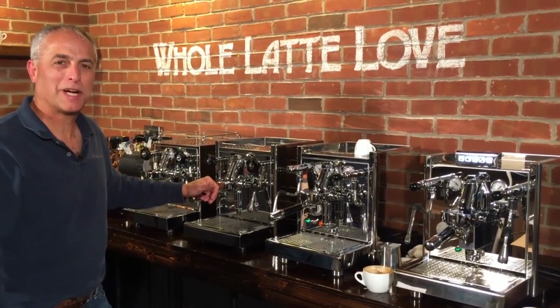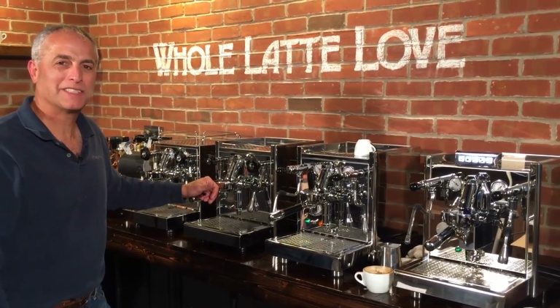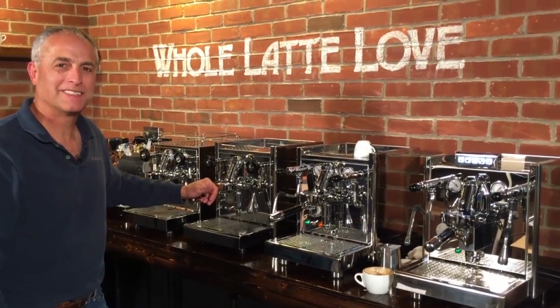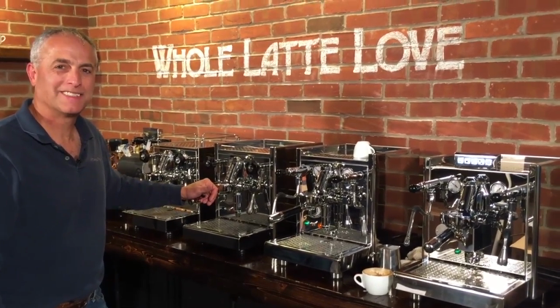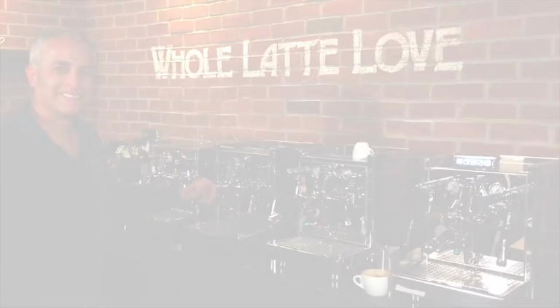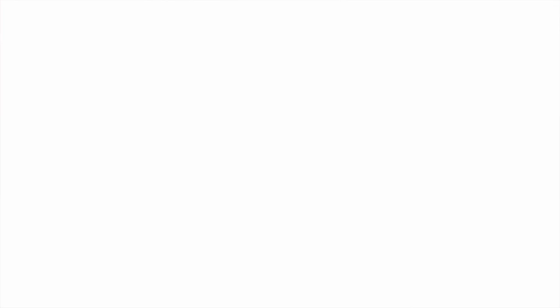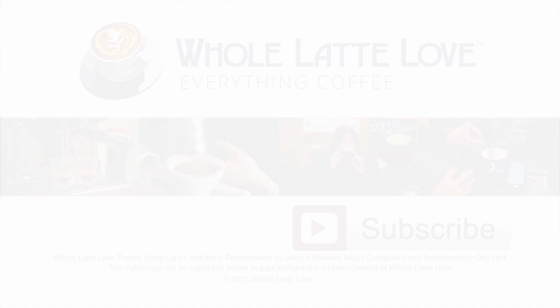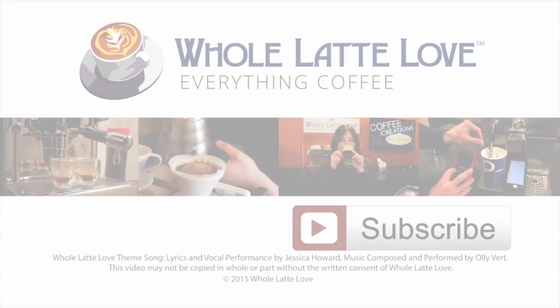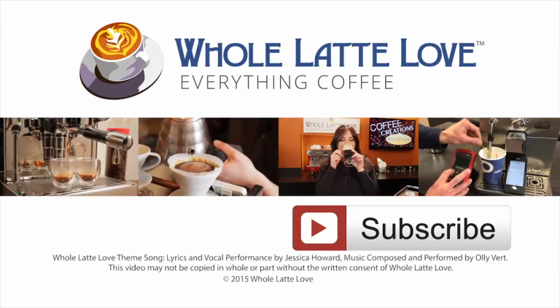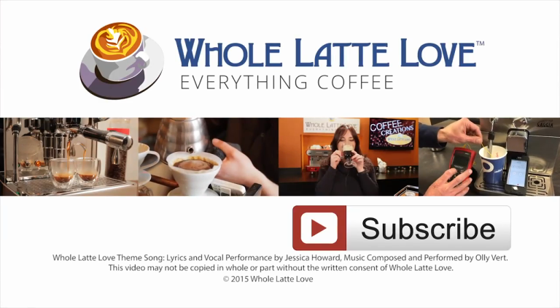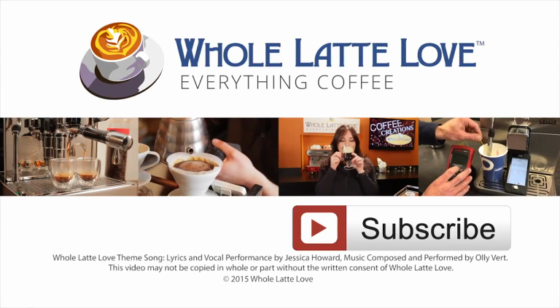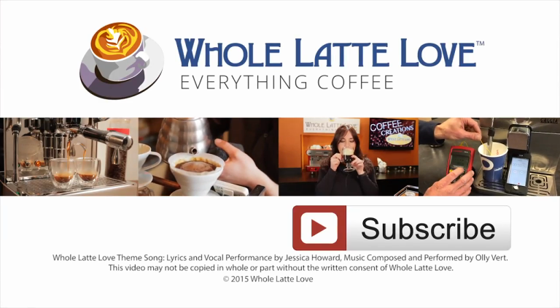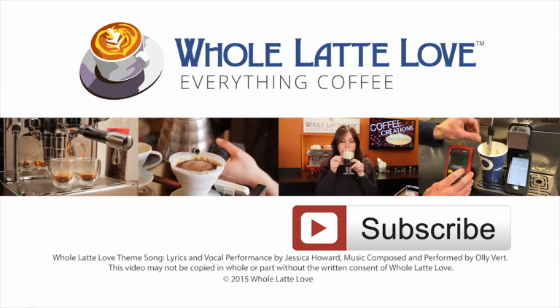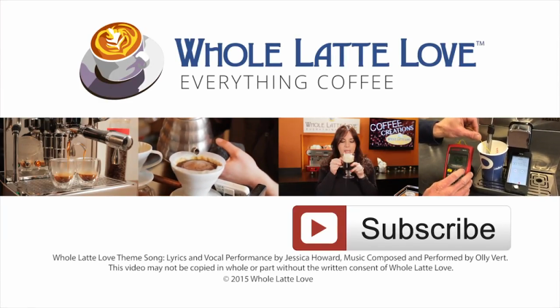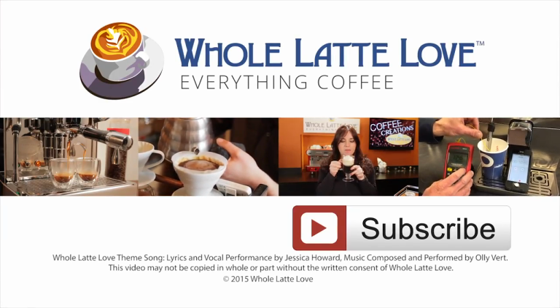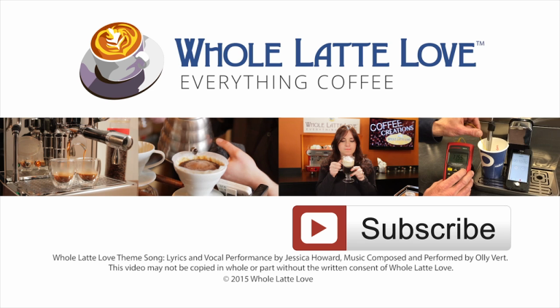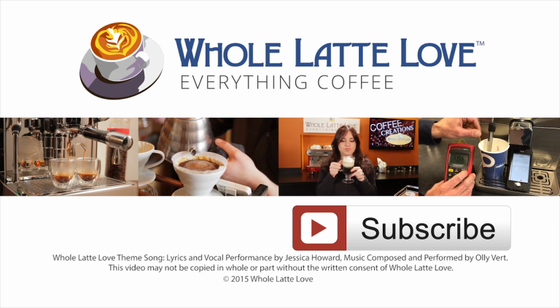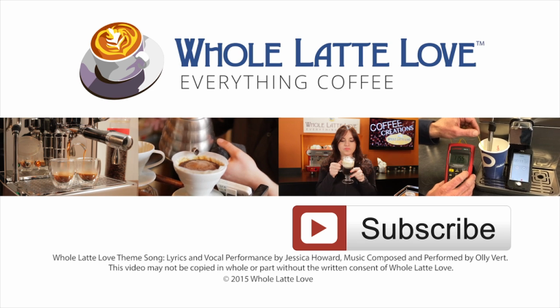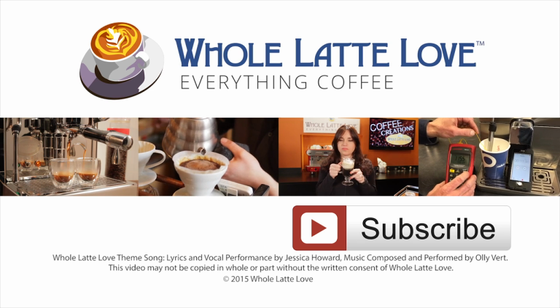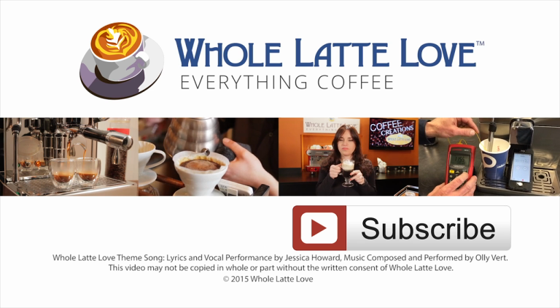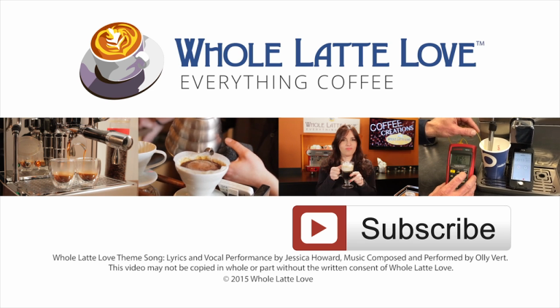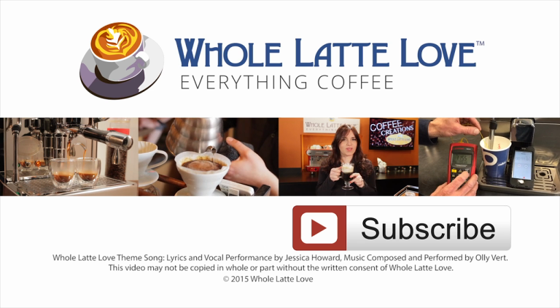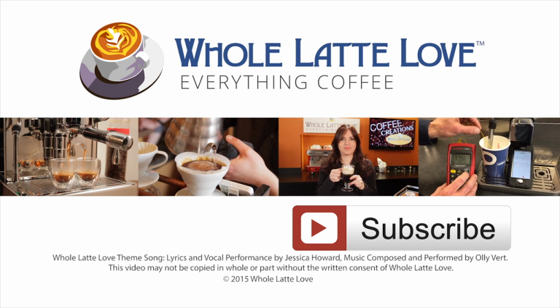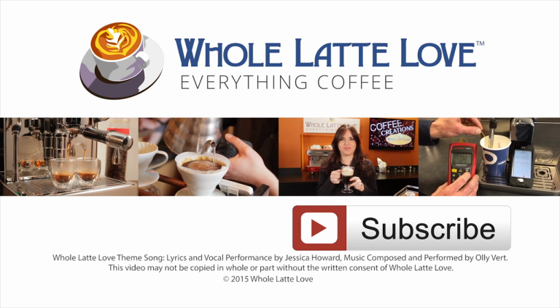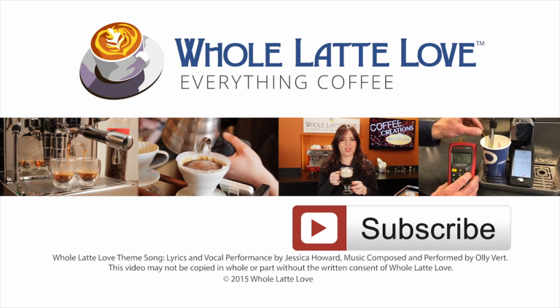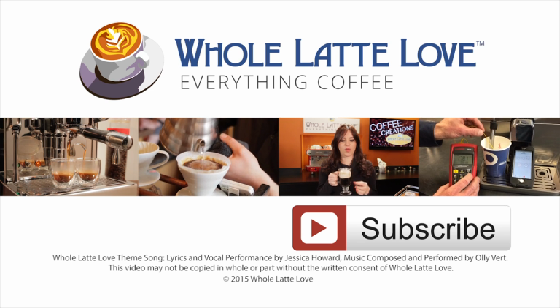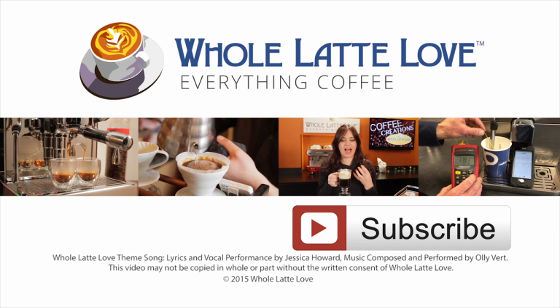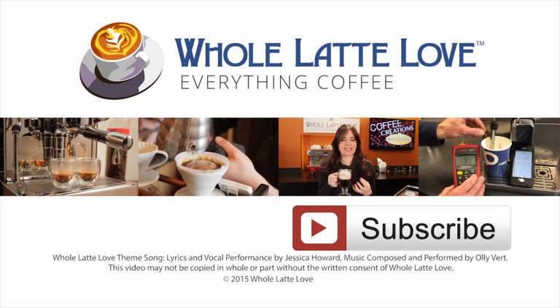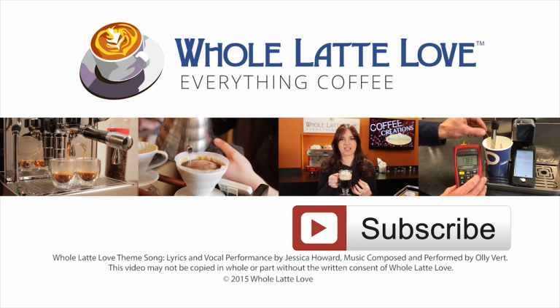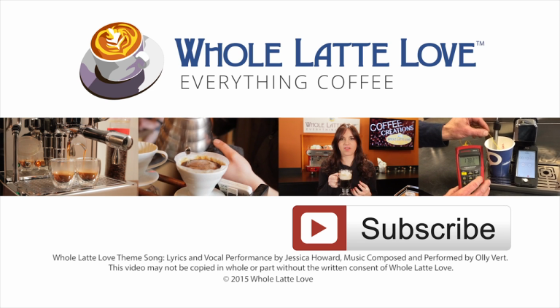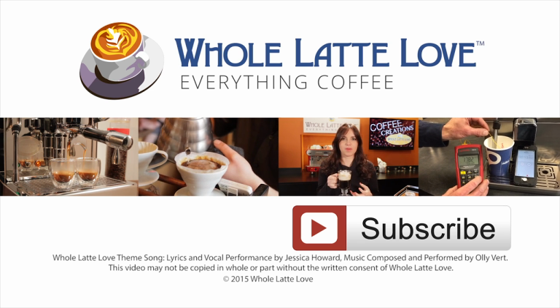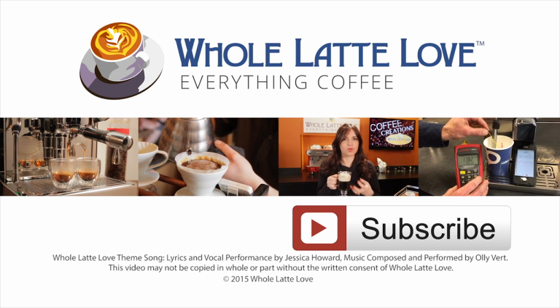Thanks for watching. Why not subscribe now for easy, free access to more videos on everything coffee, brought to you by wholelatteLove.com.